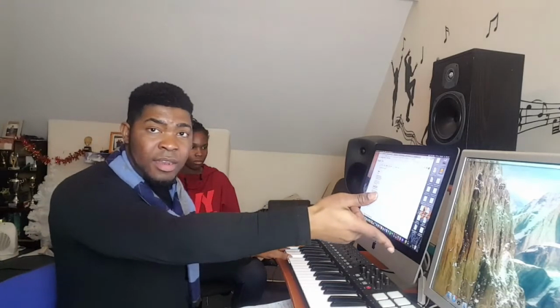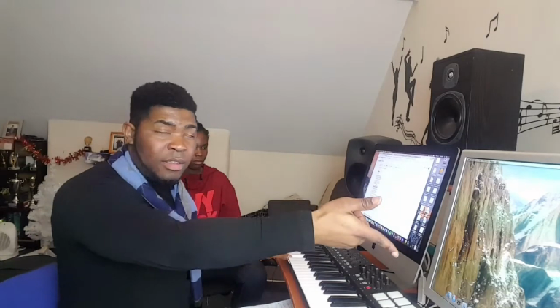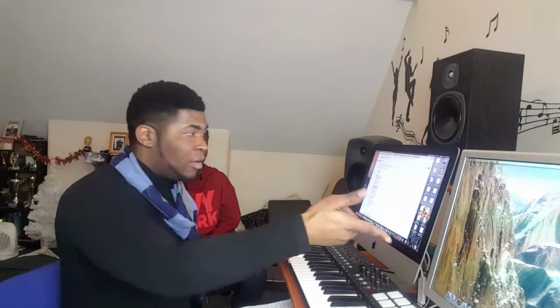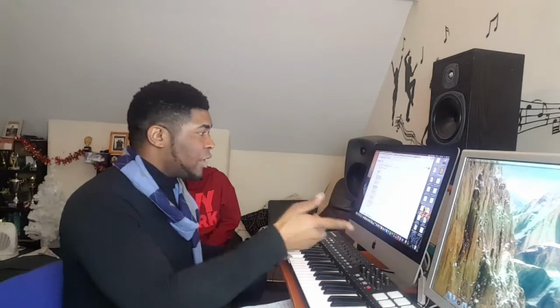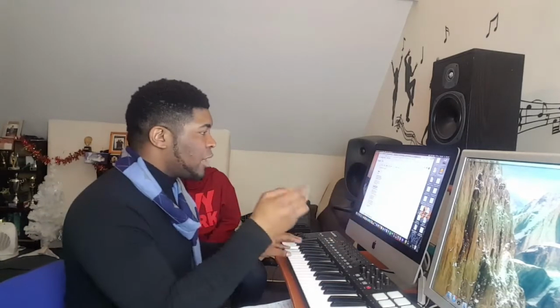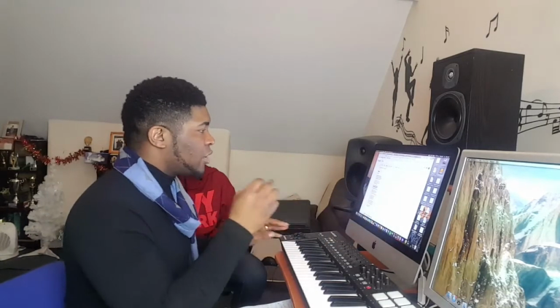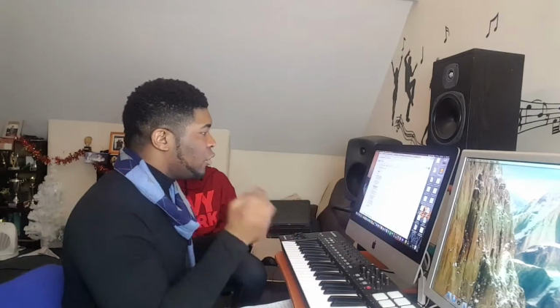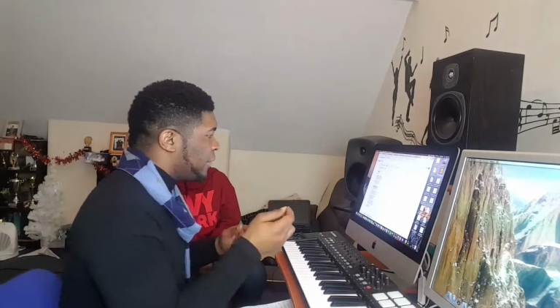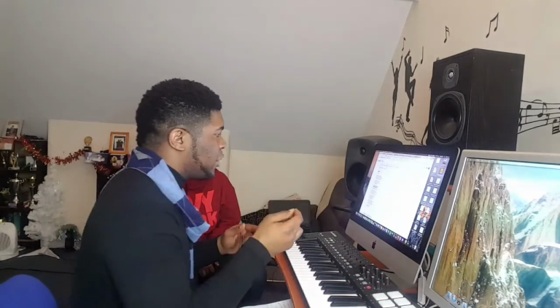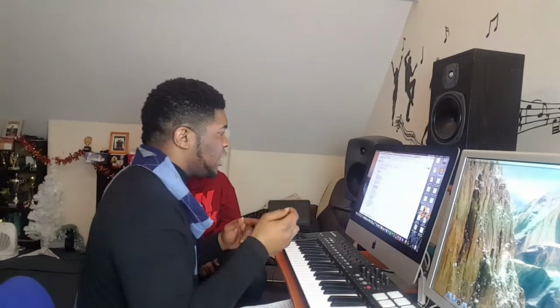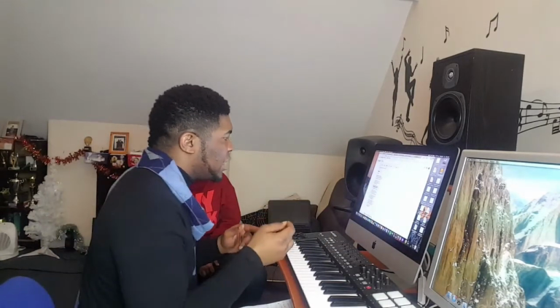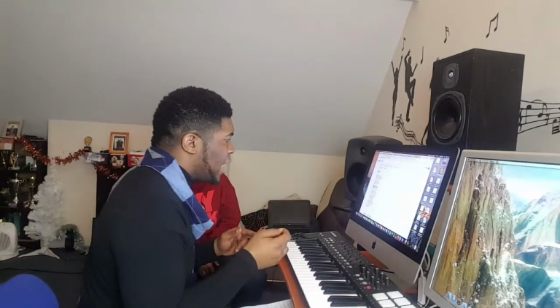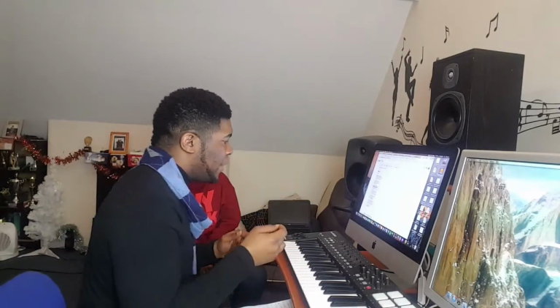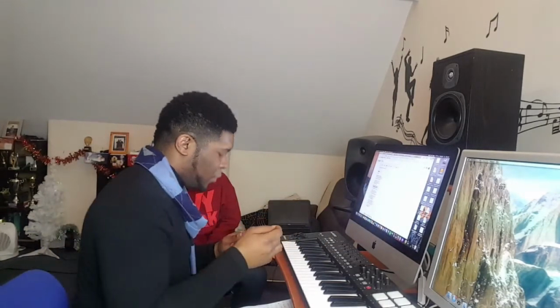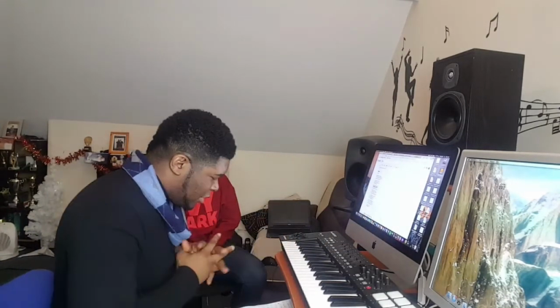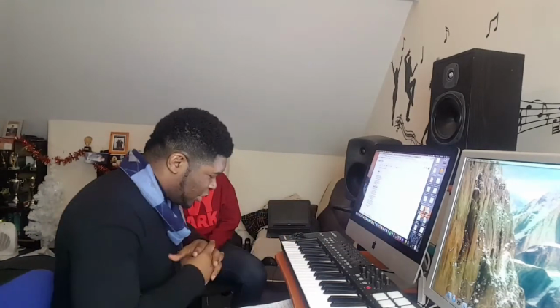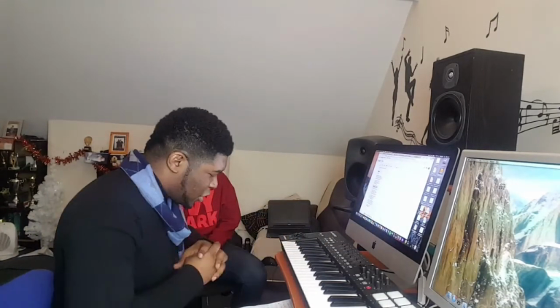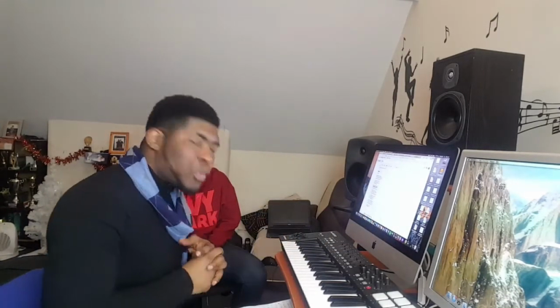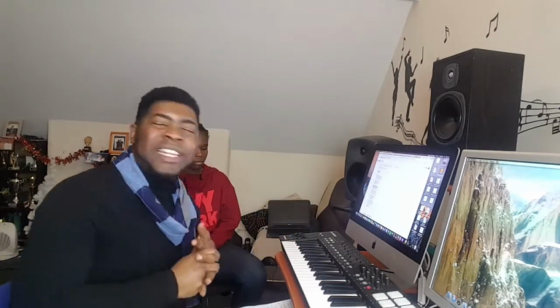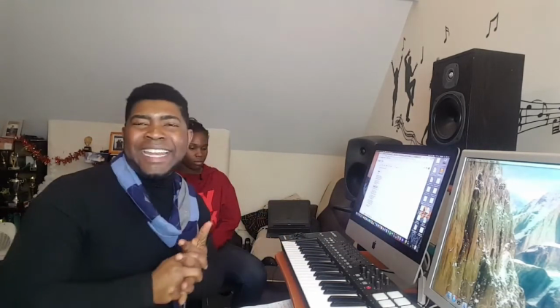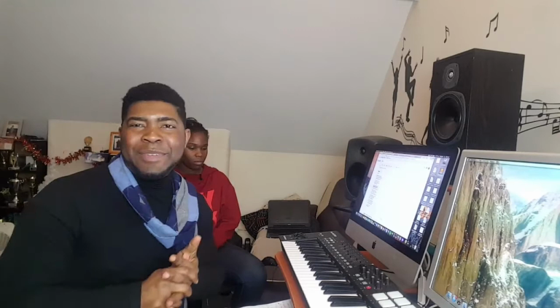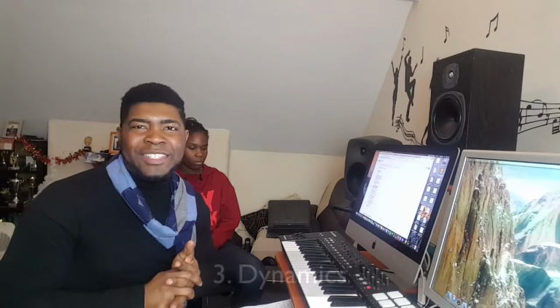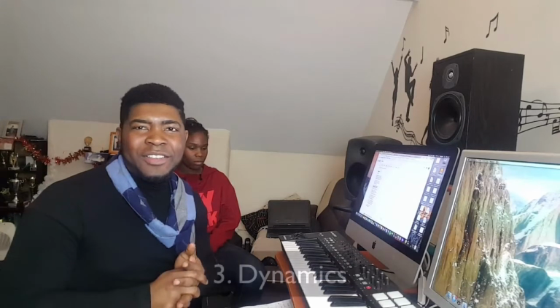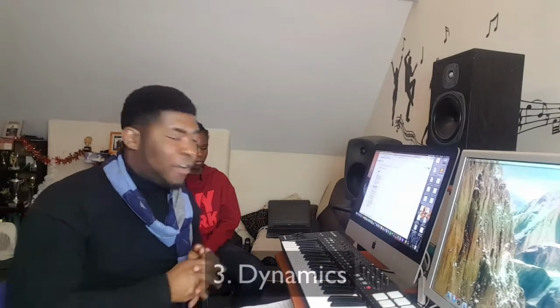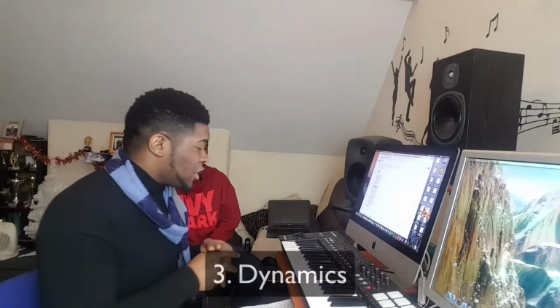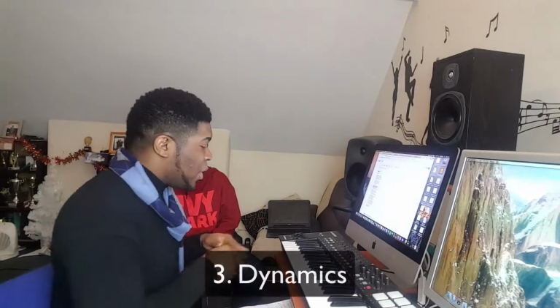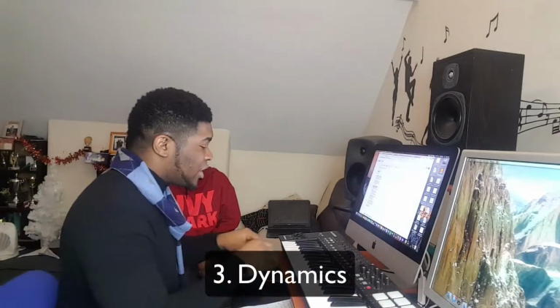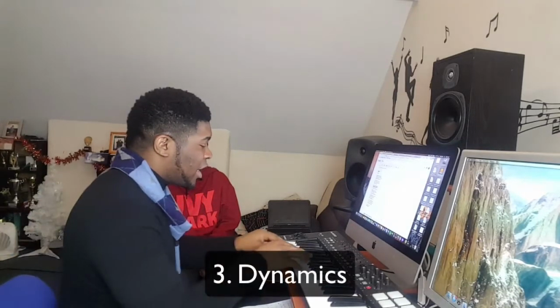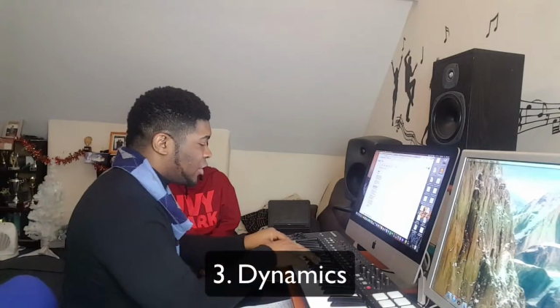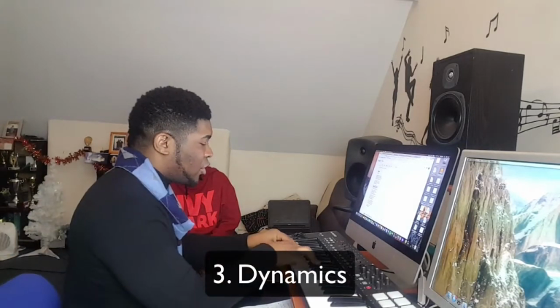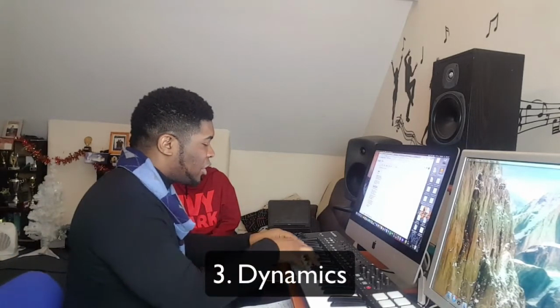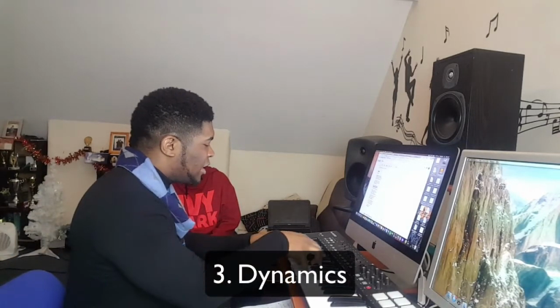She's good with dynamics. When she started the song it started light and builds up.